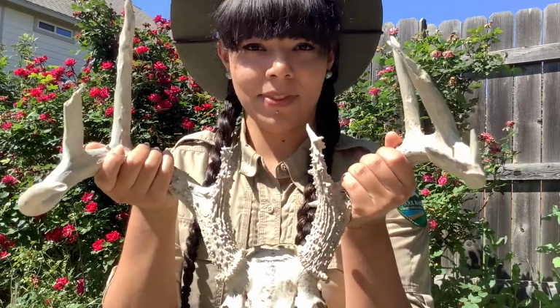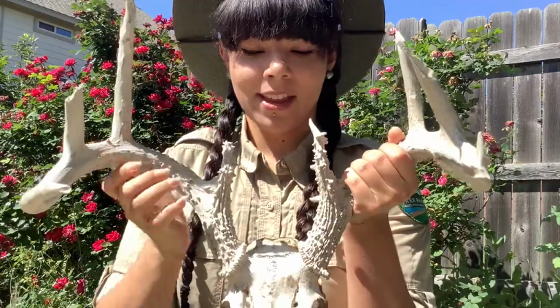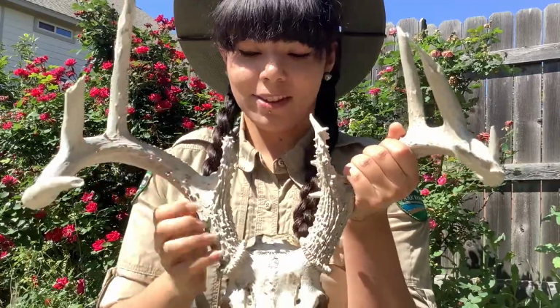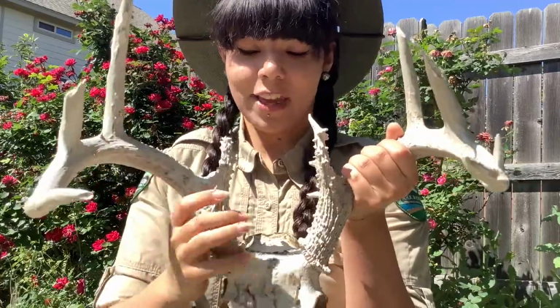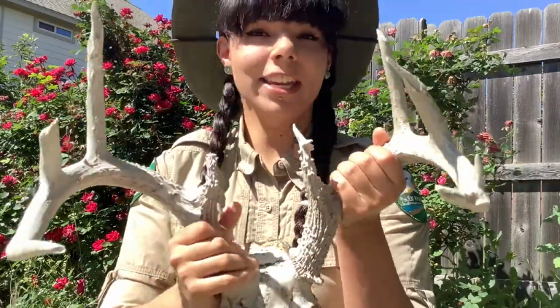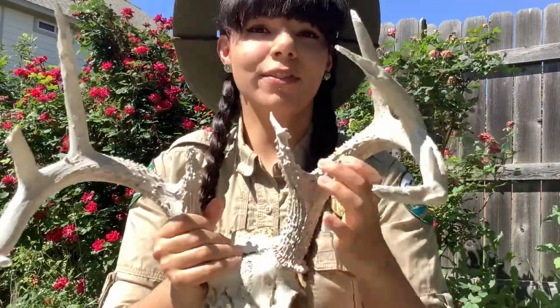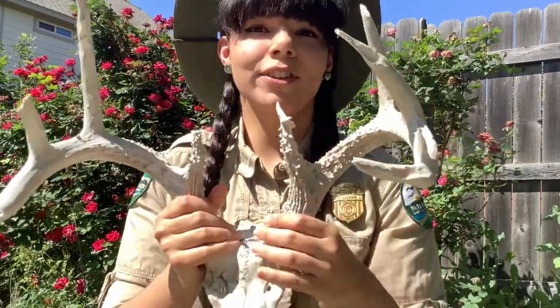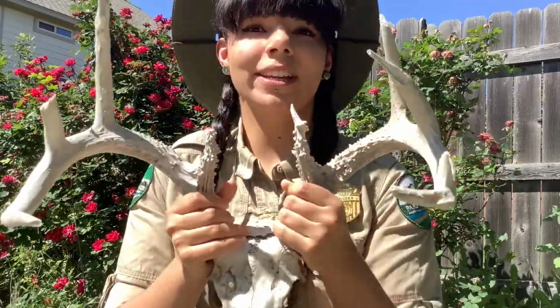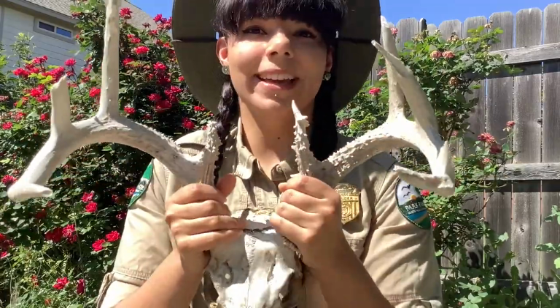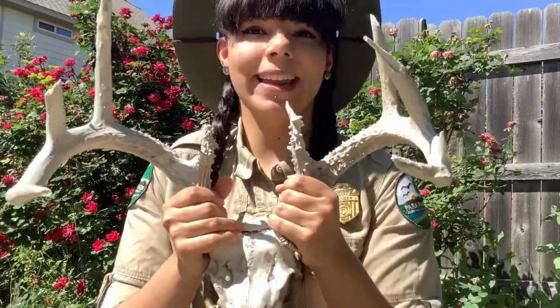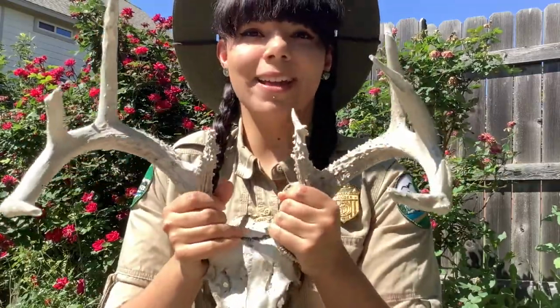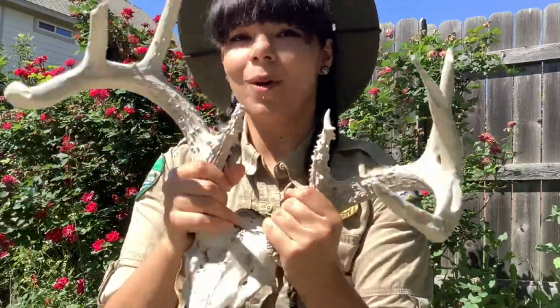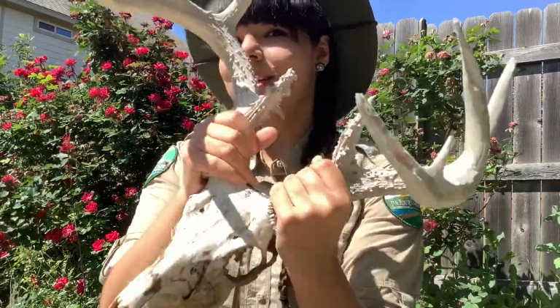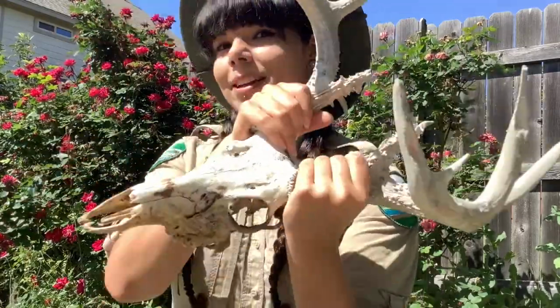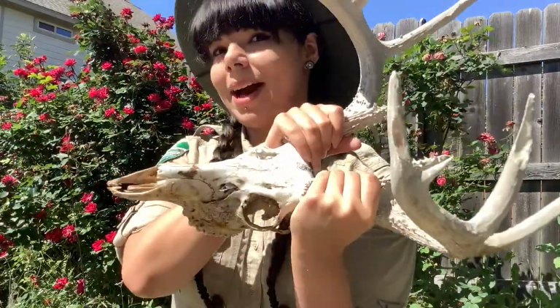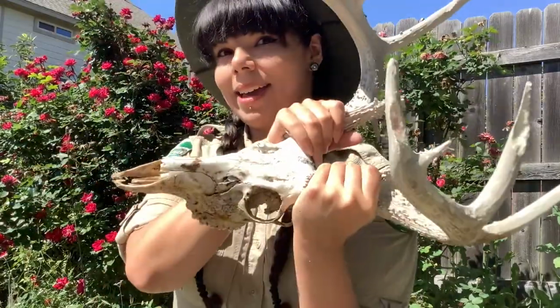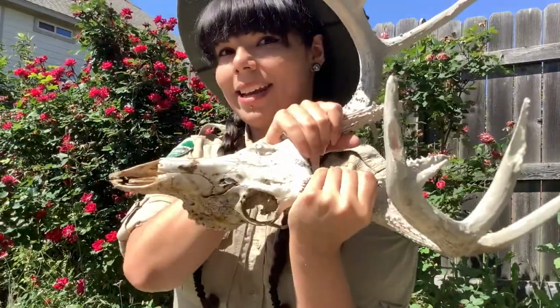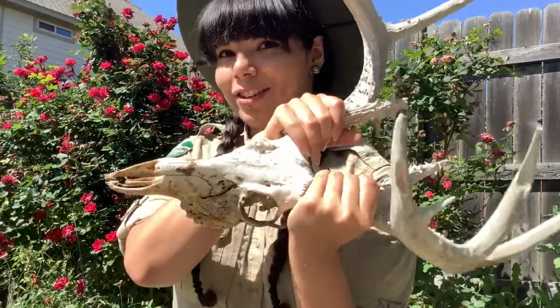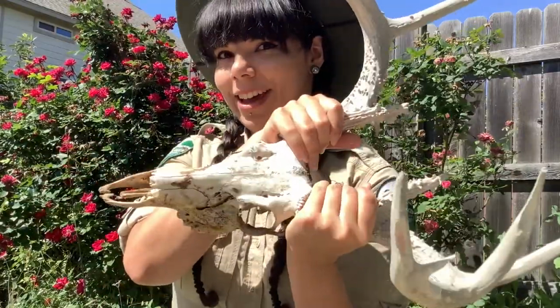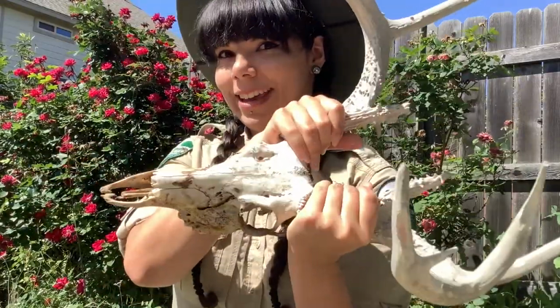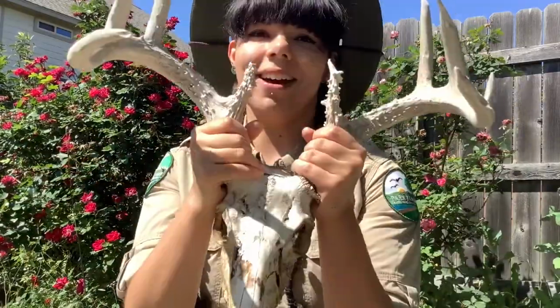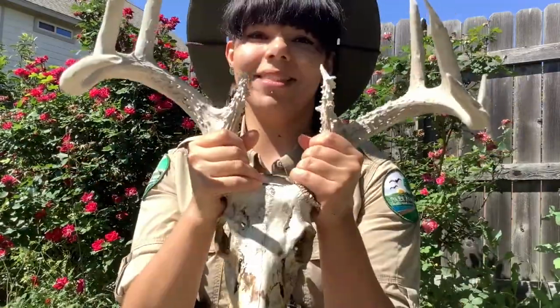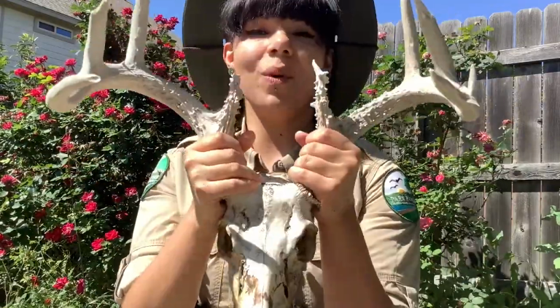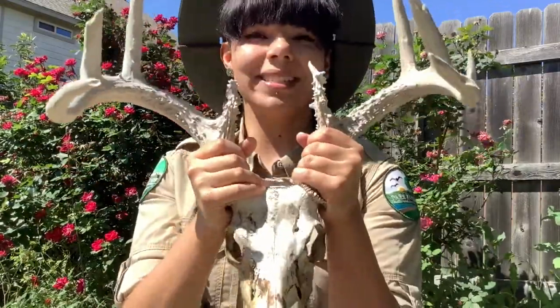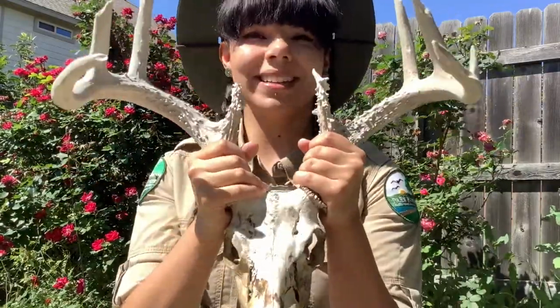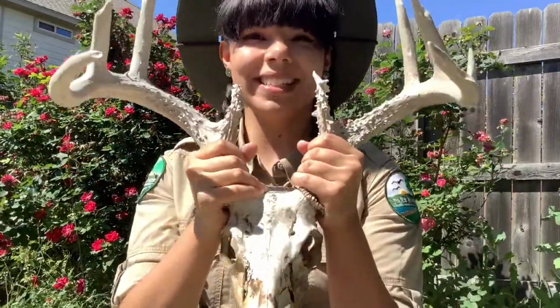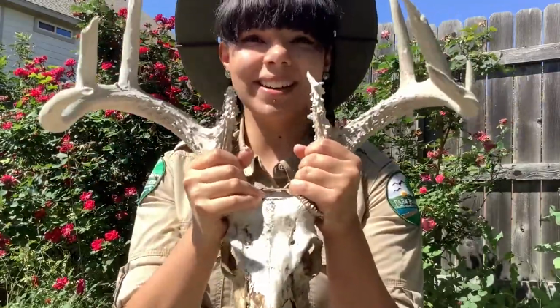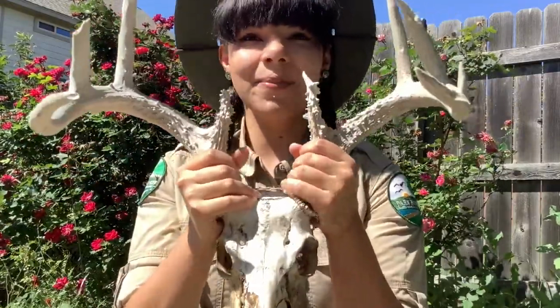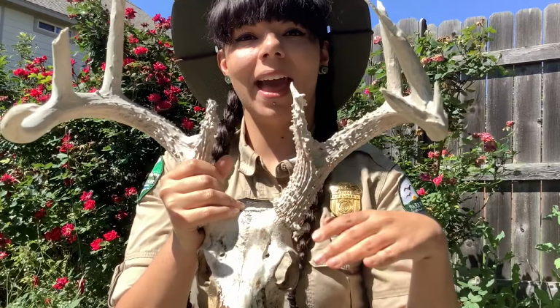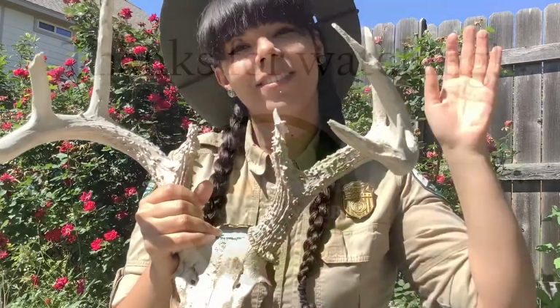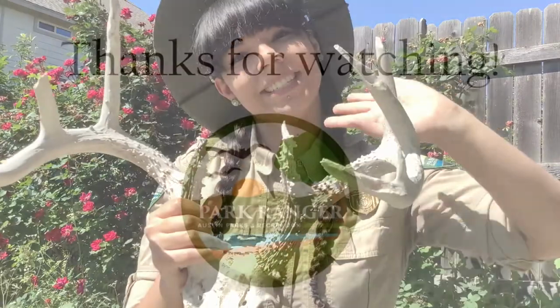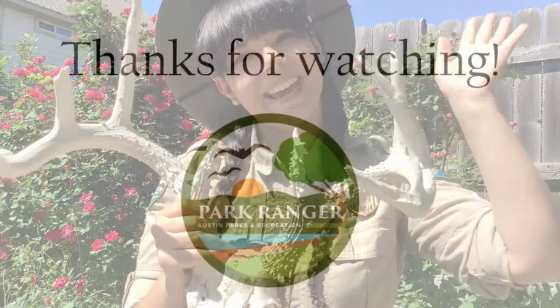So thank you for tuning in and watching my nature nugget on the white-tailed deer. Have a good day!